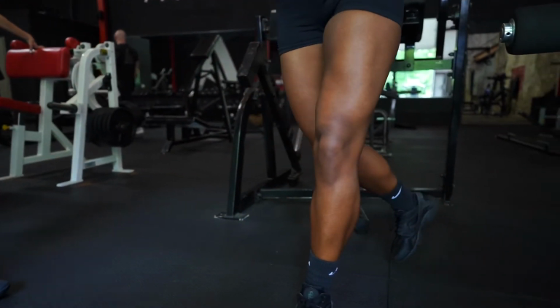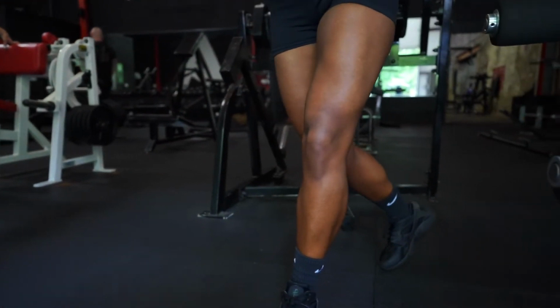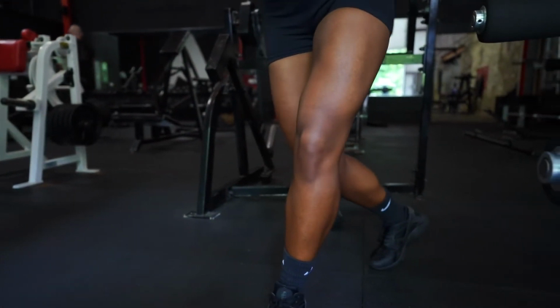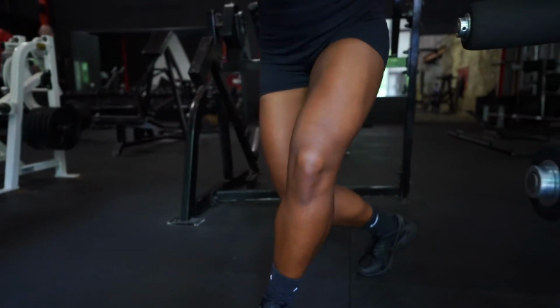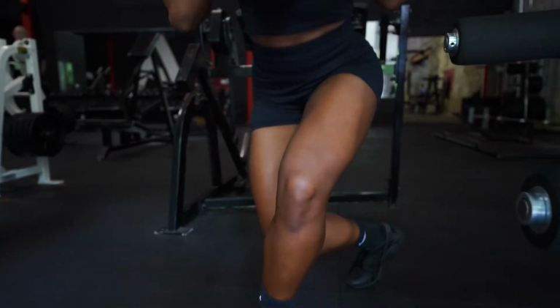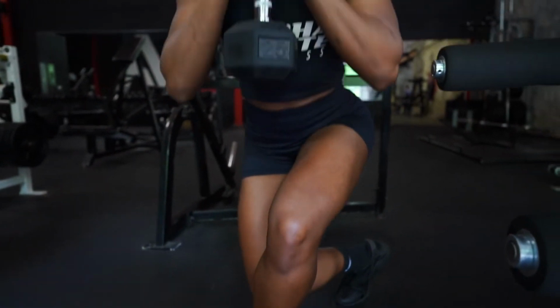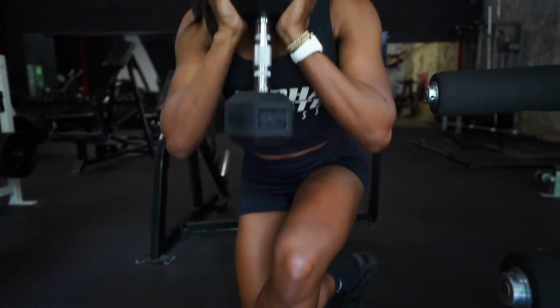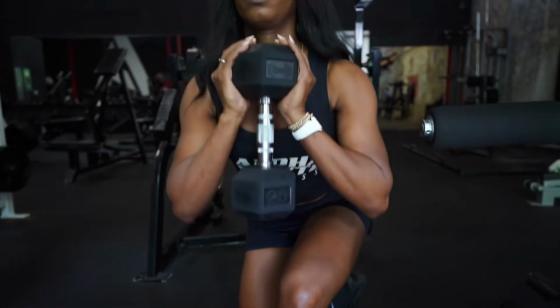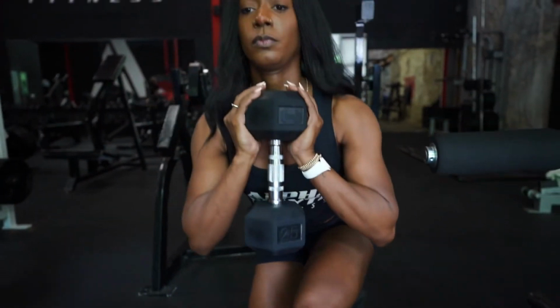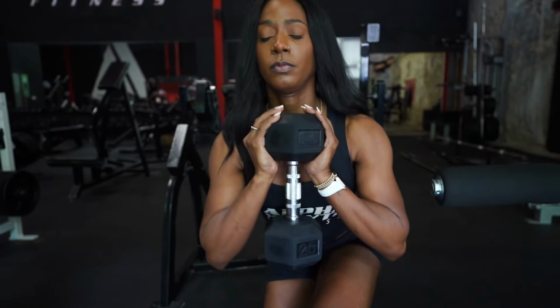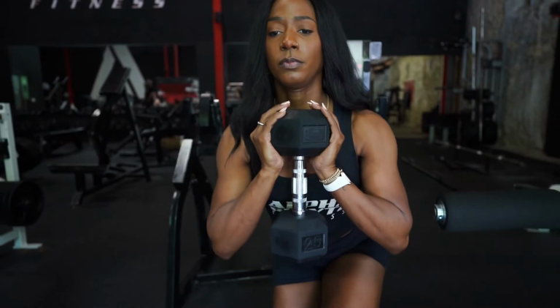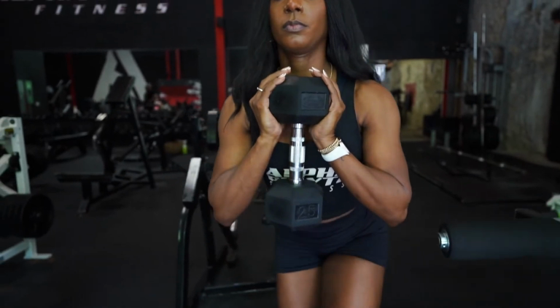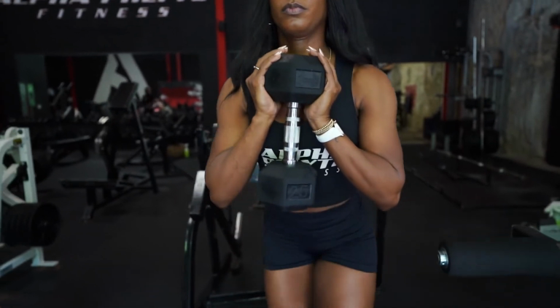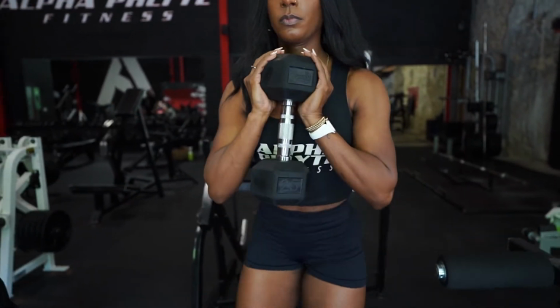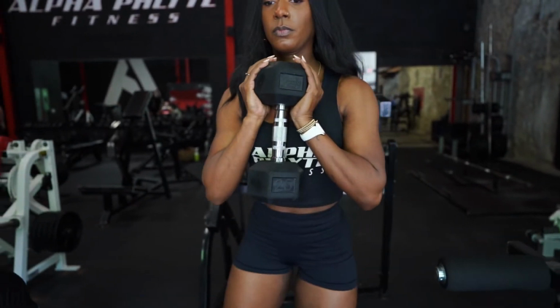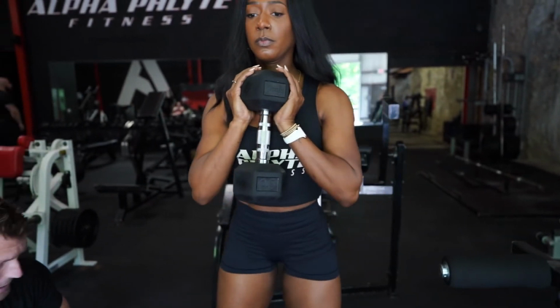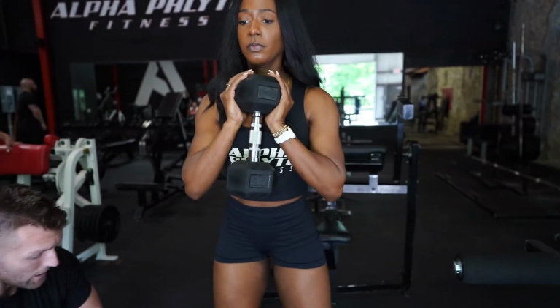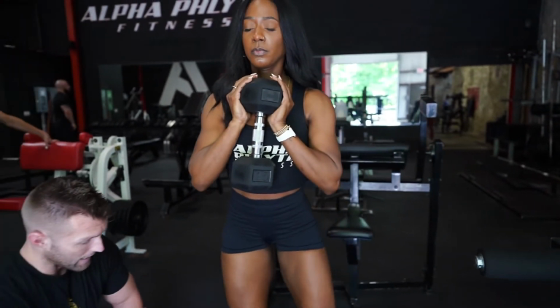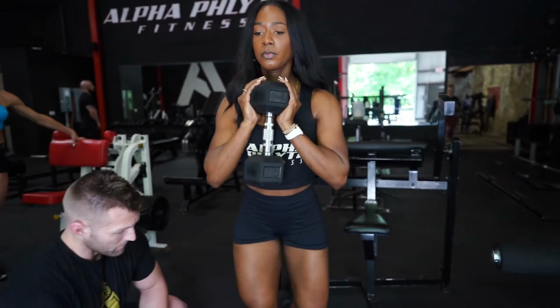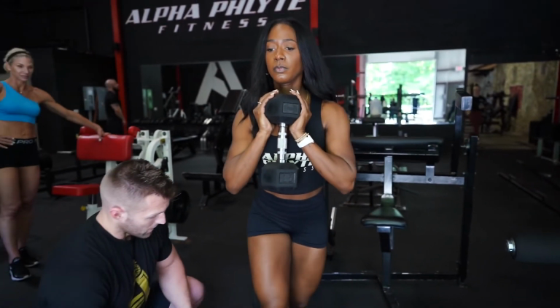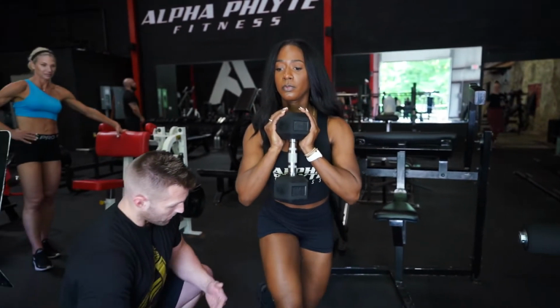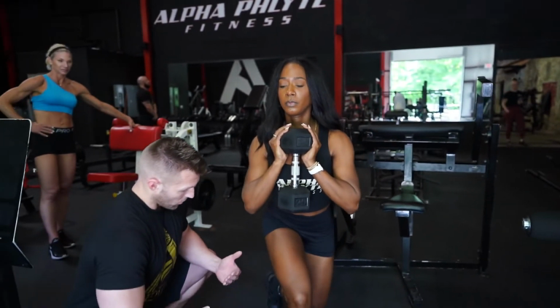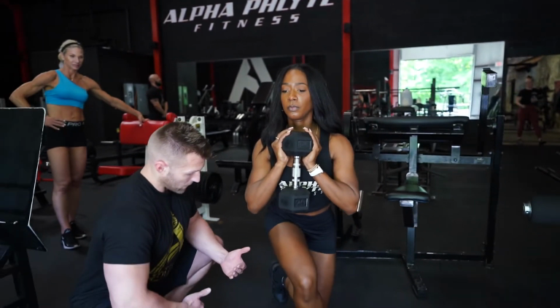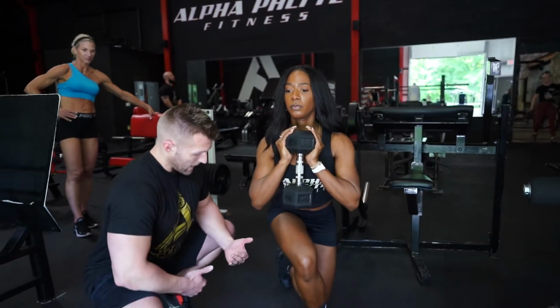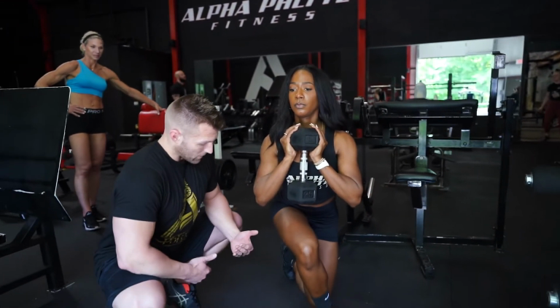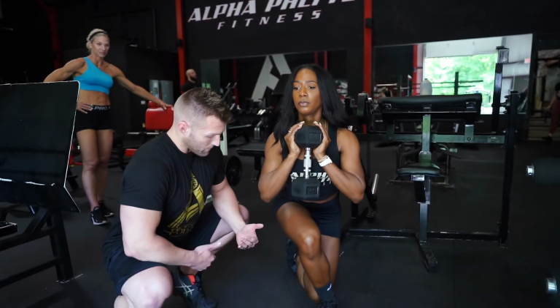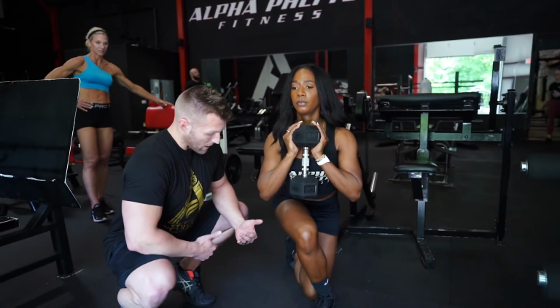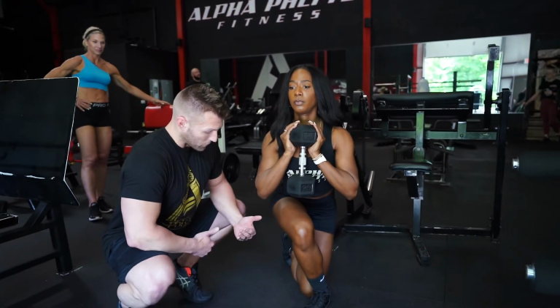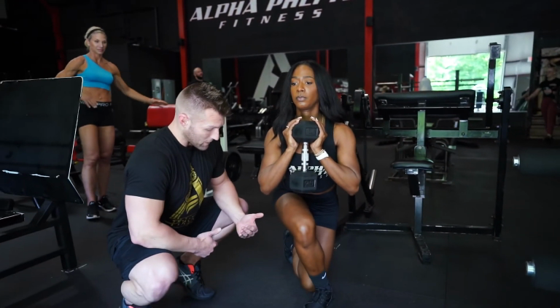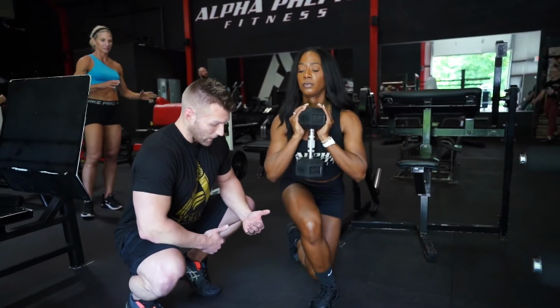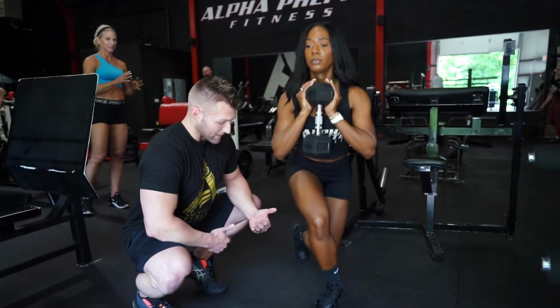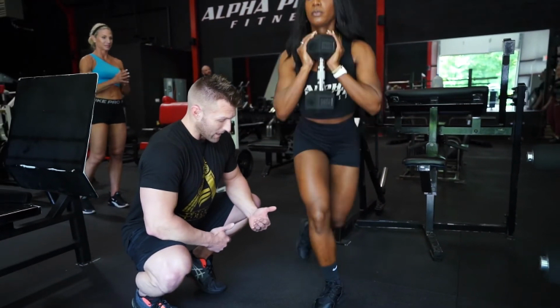She's just going to alternate back and forth, giving me three reps on each side, coming all the way down, keeping those knees tight together.